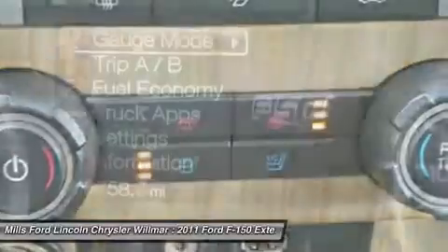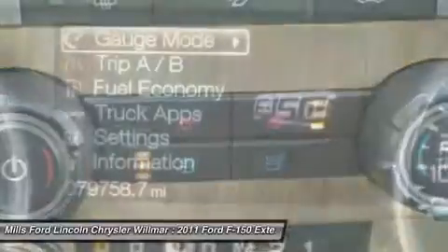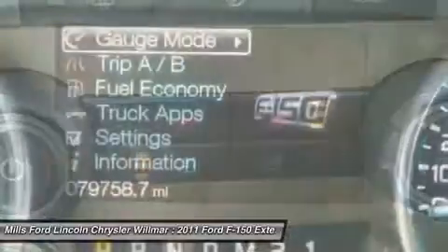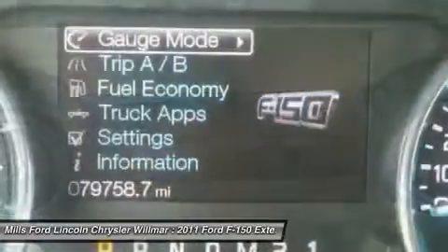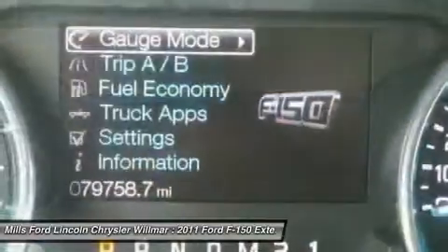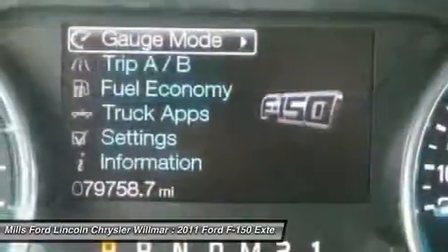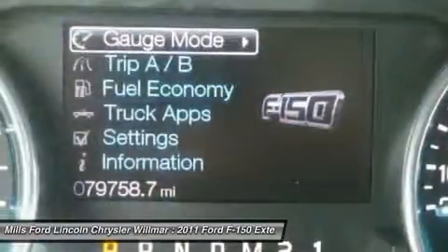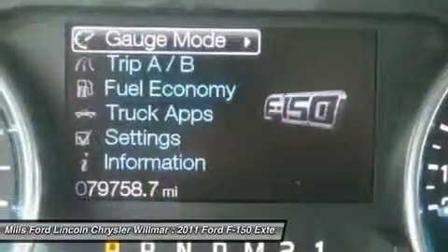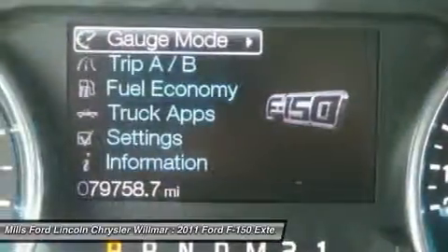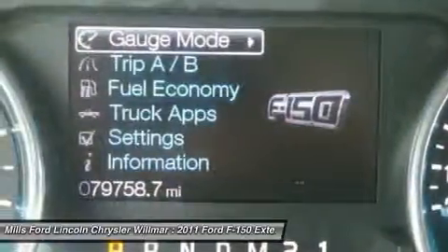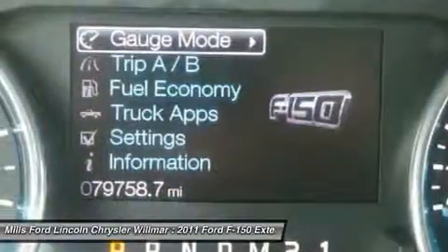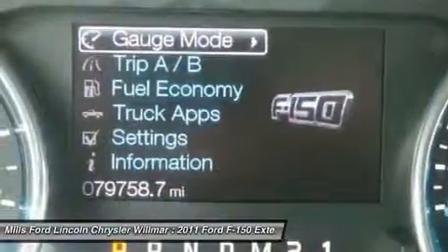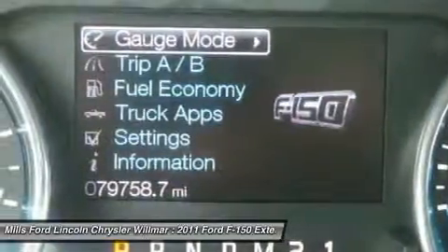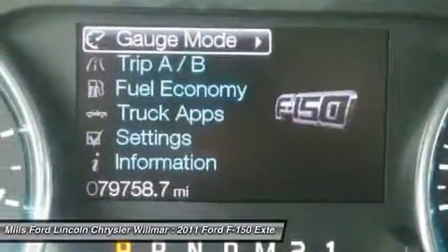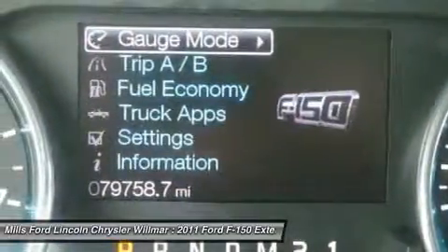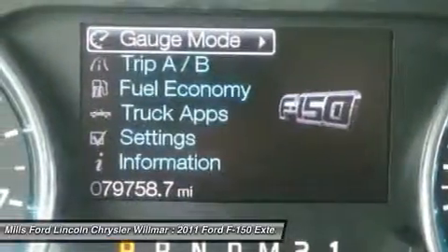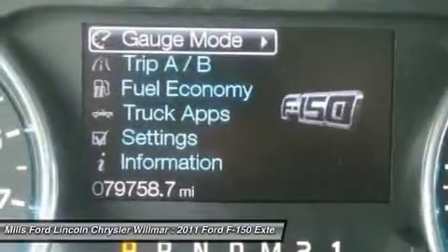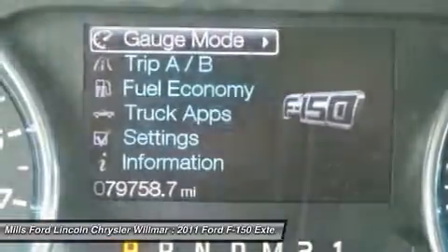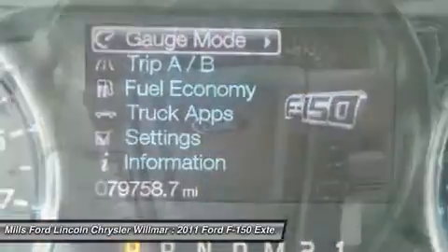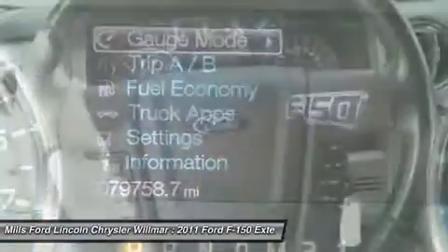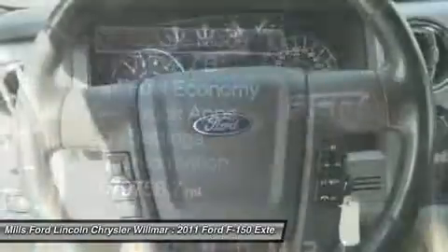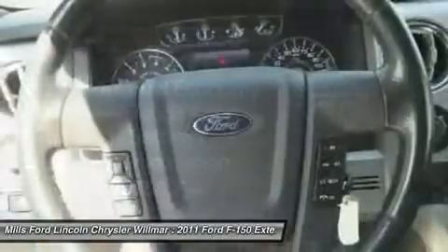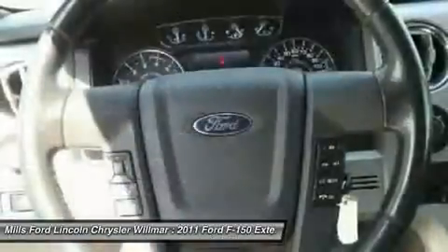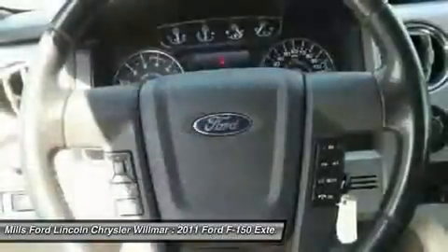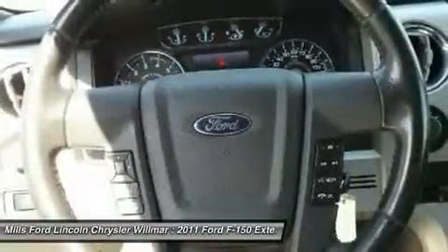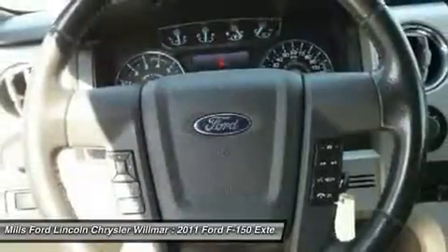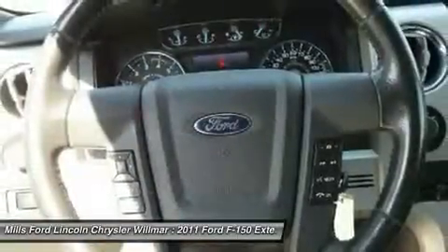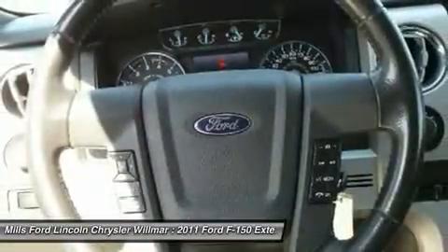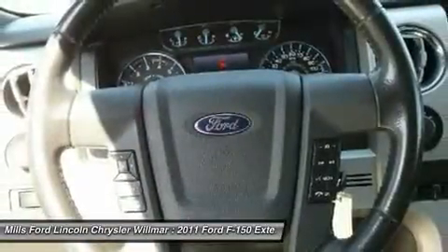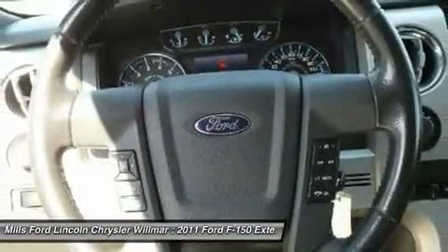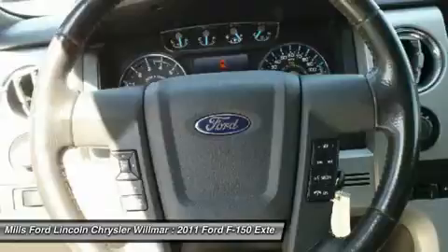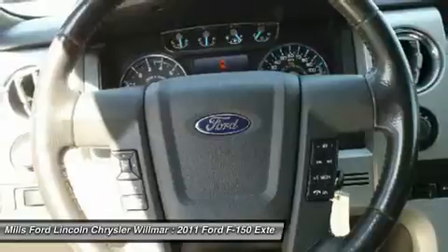Floor mats. Drive away with a great deal on this vehicle. Call or stop in today.